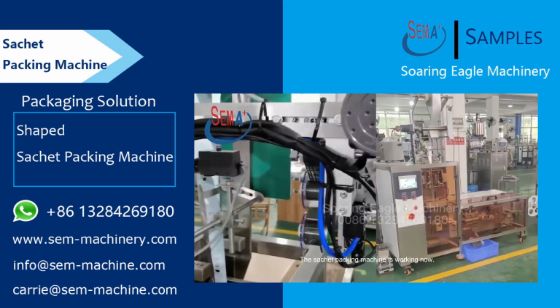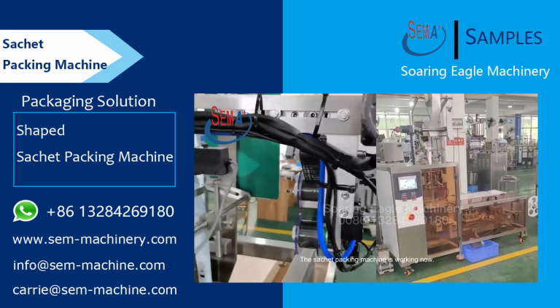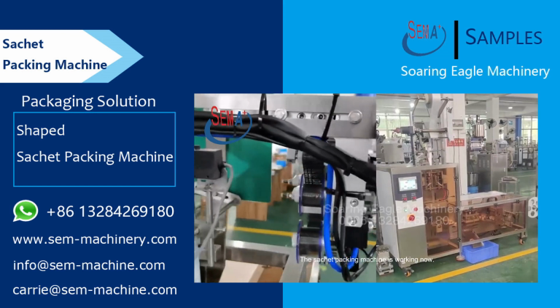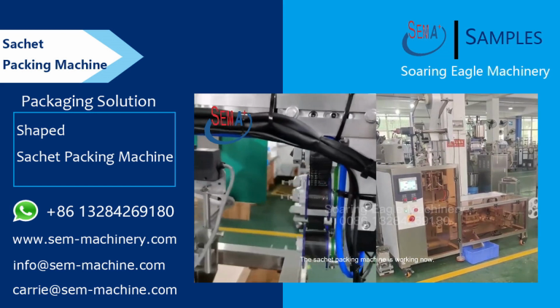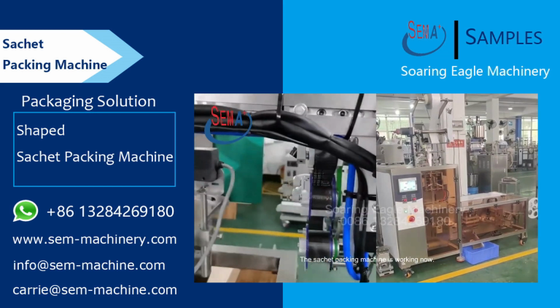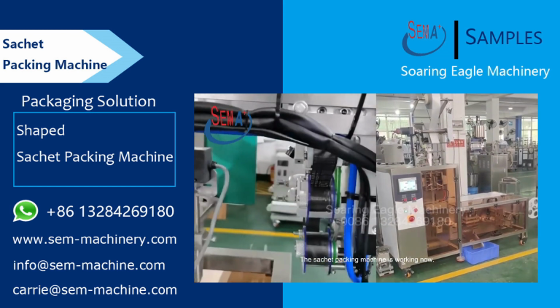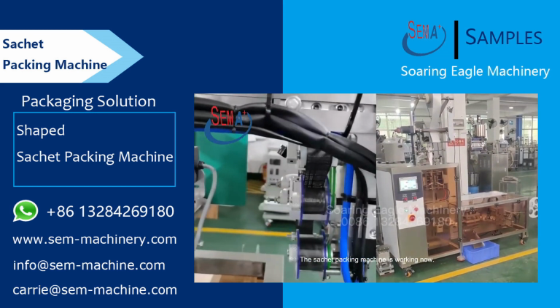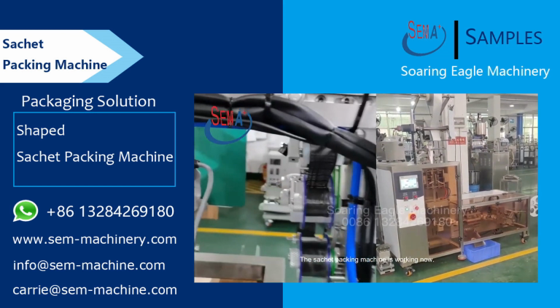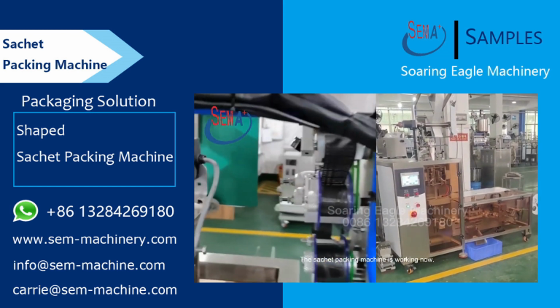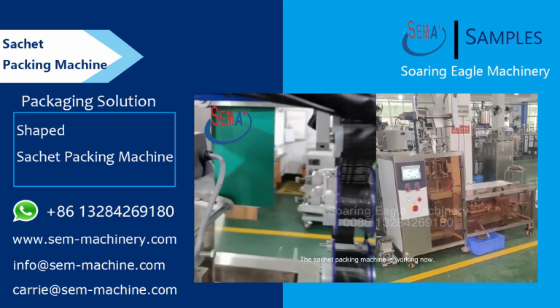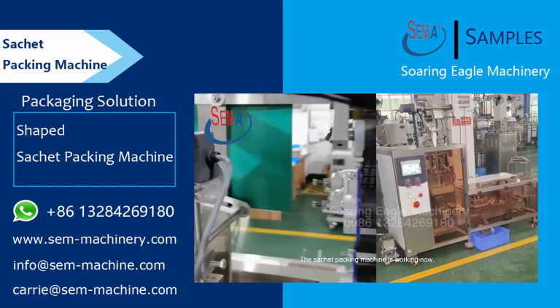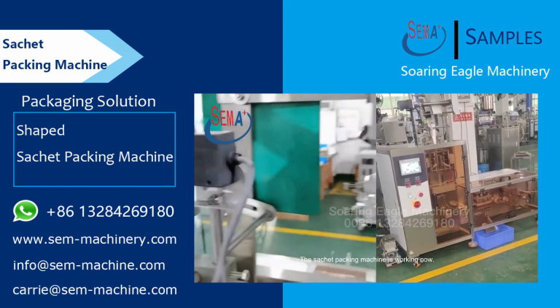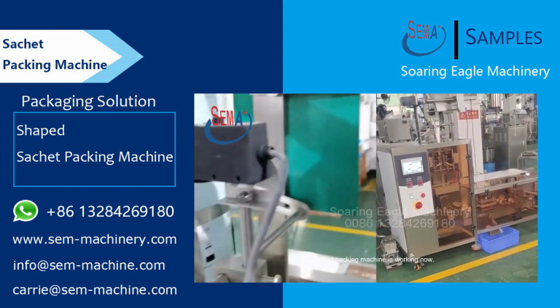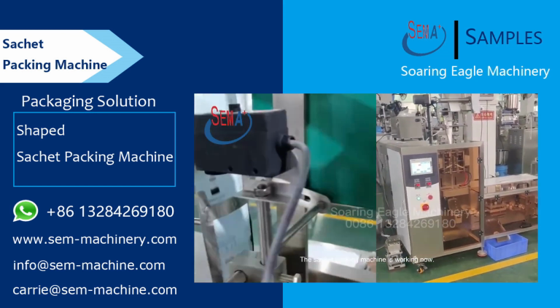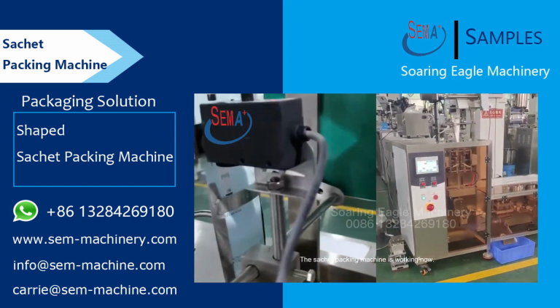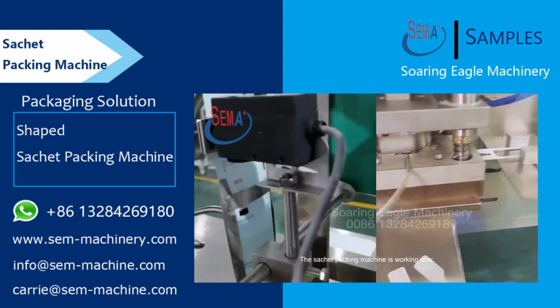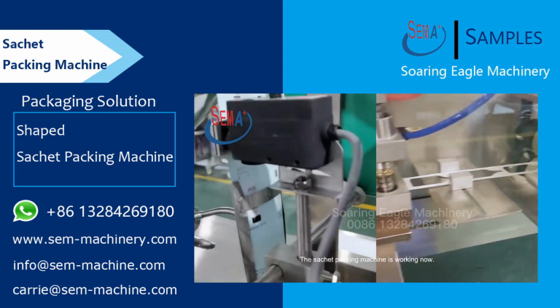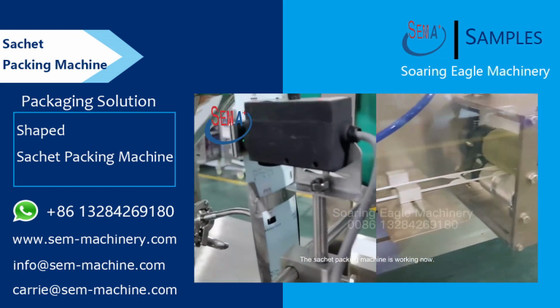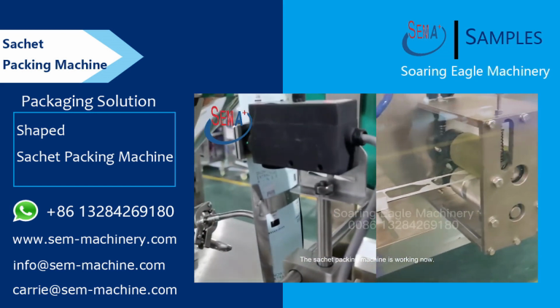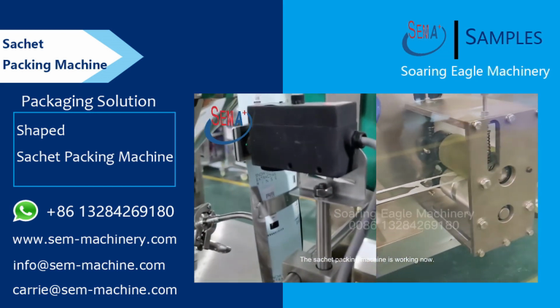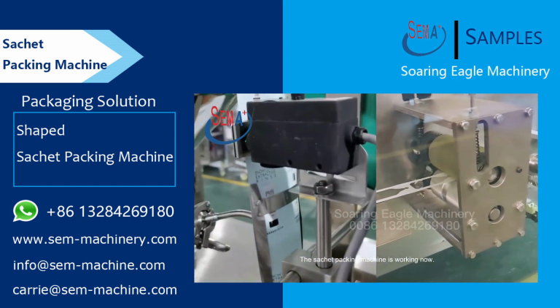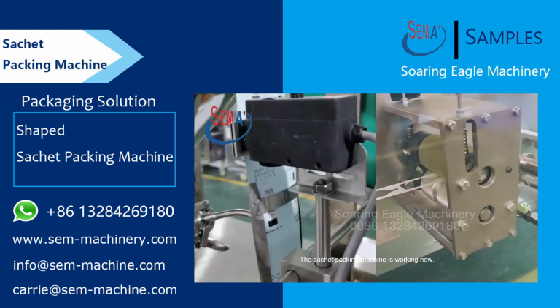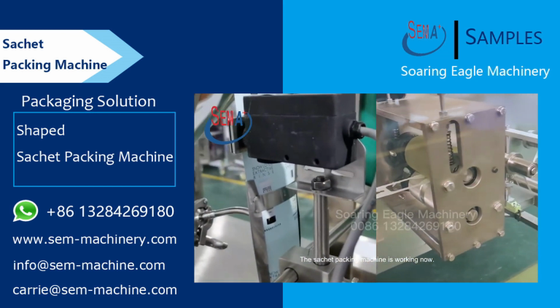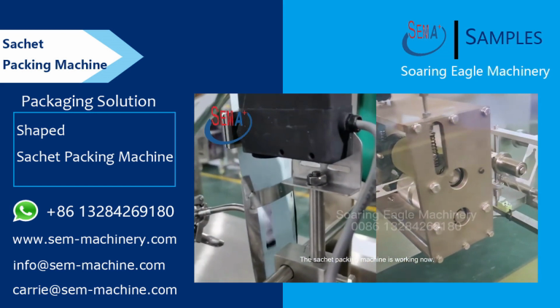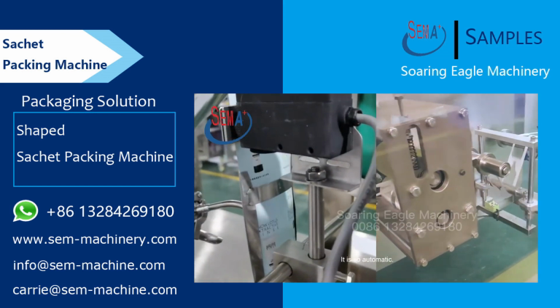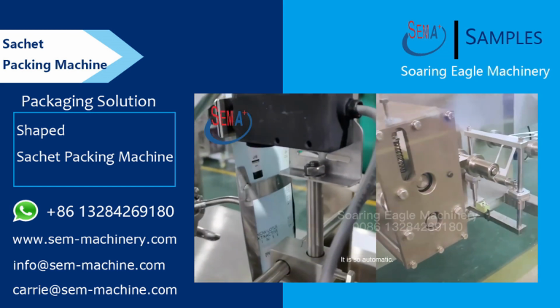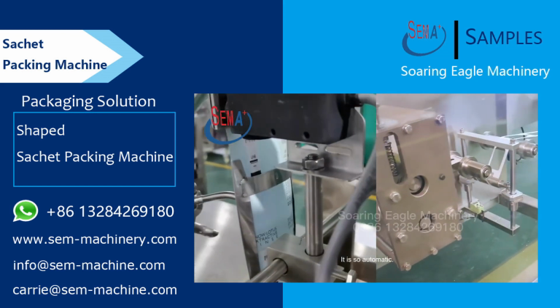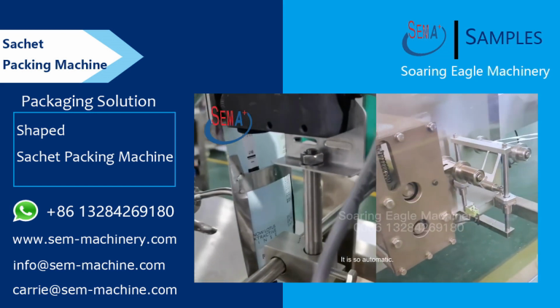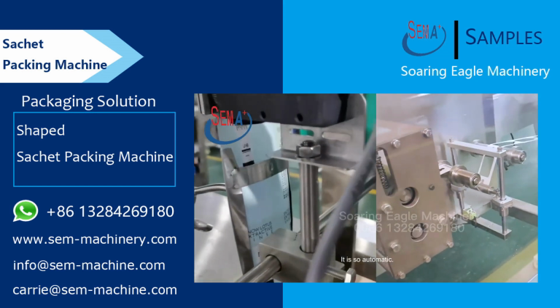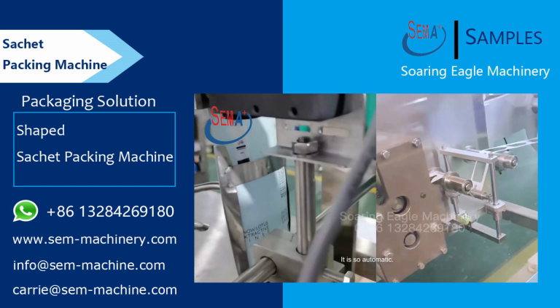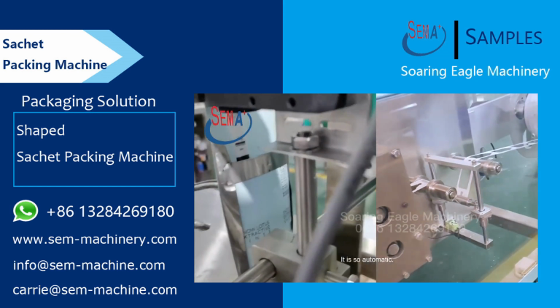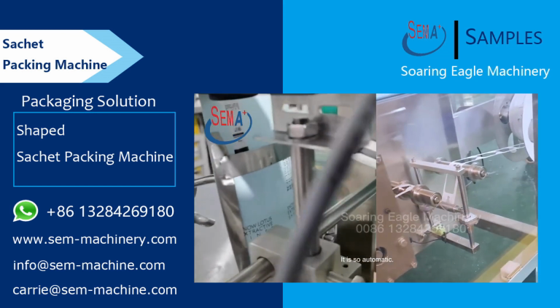The Sachet Packing Machine is working now. It is so automatic.